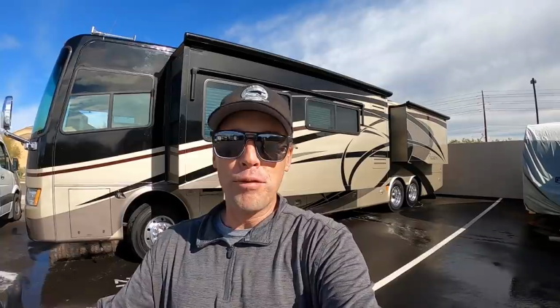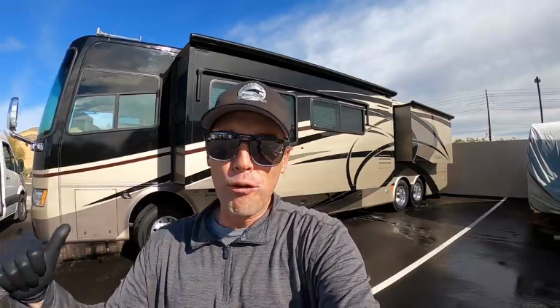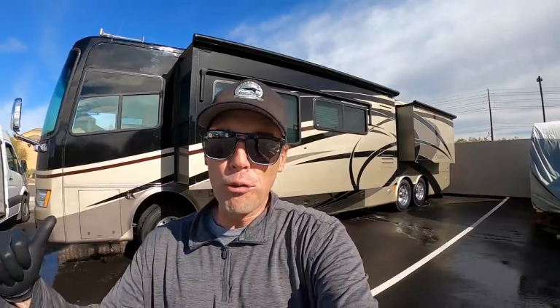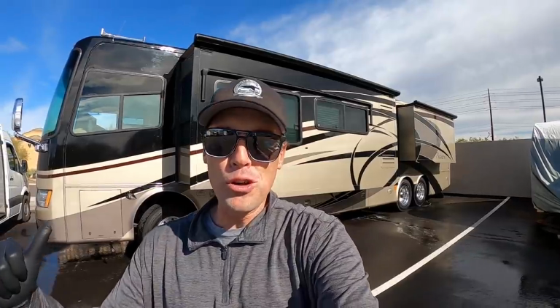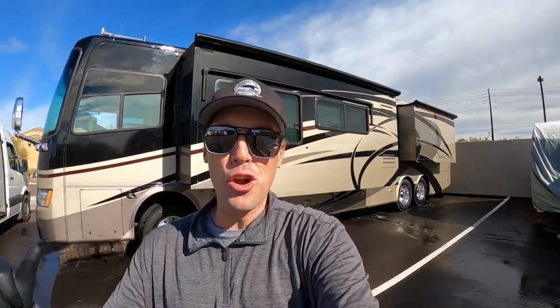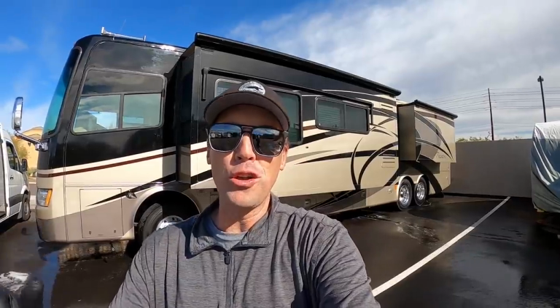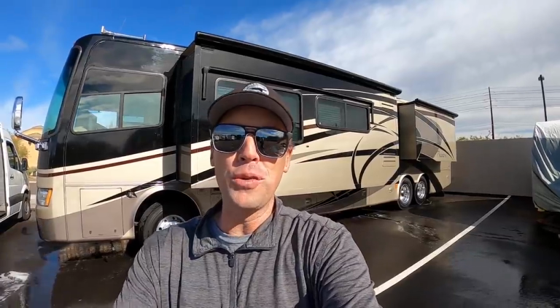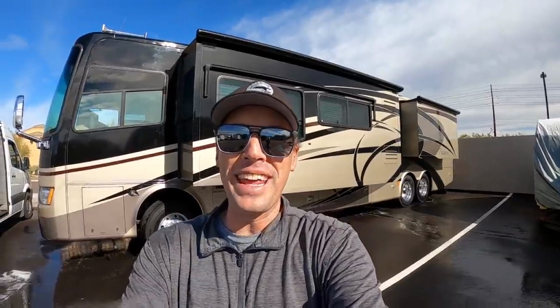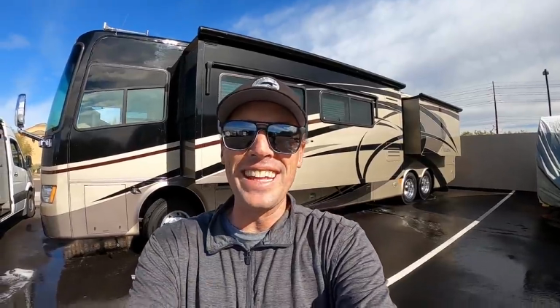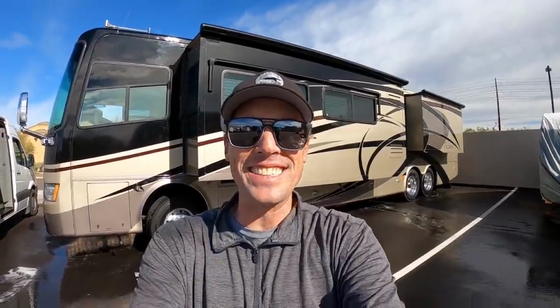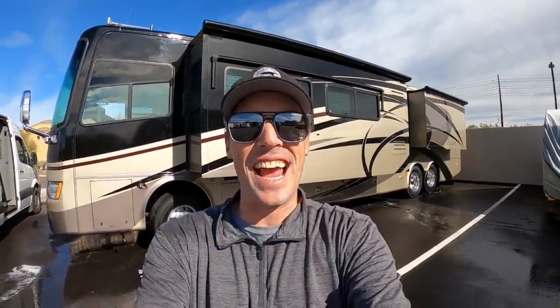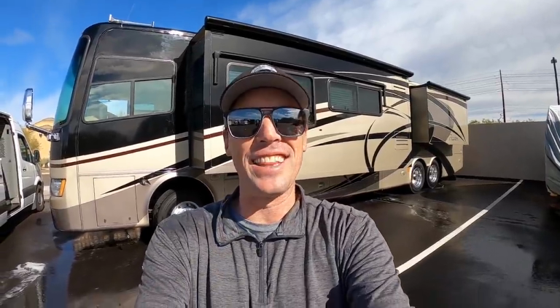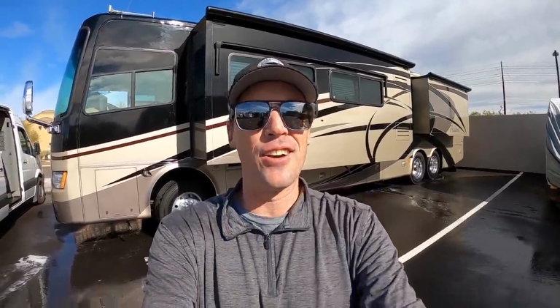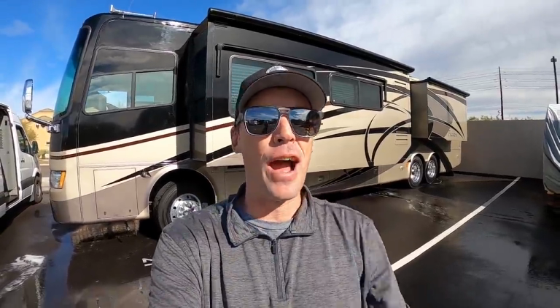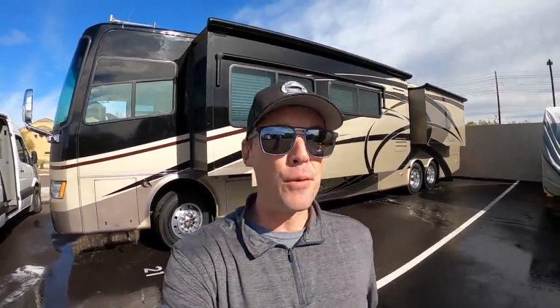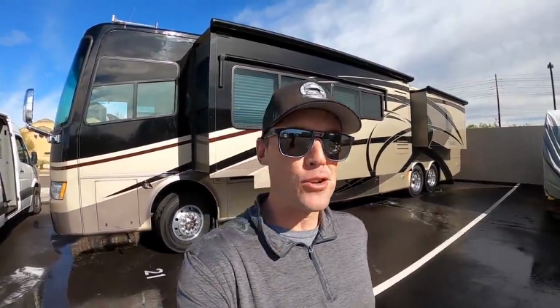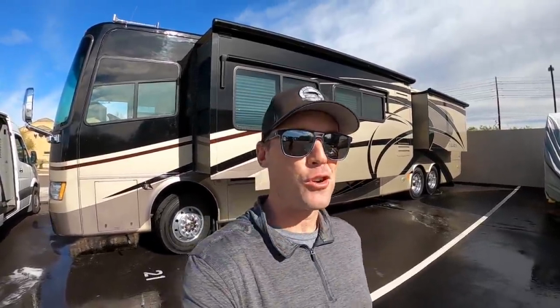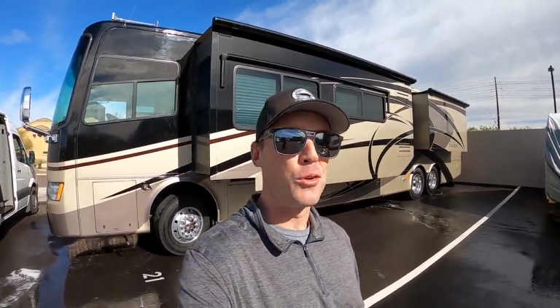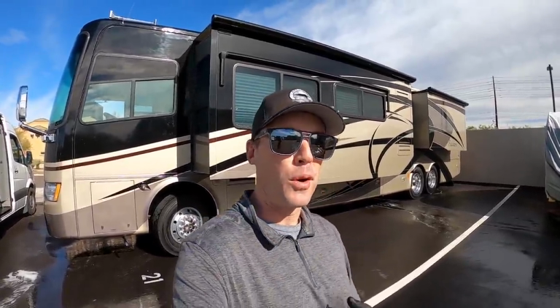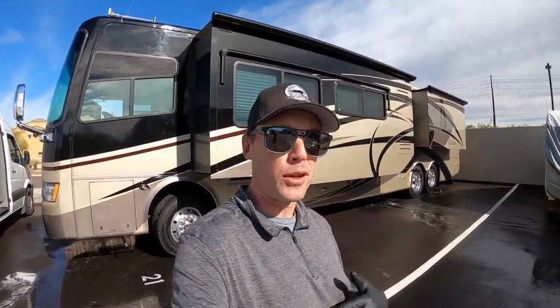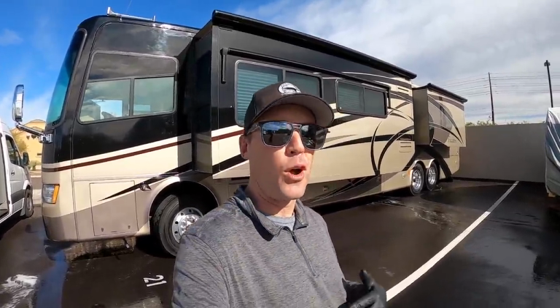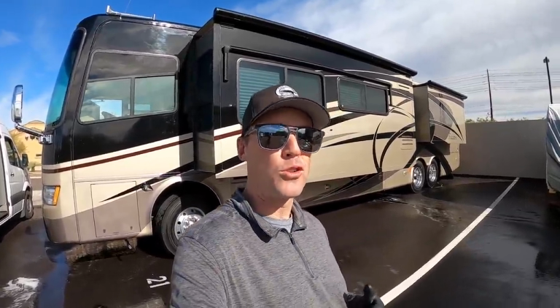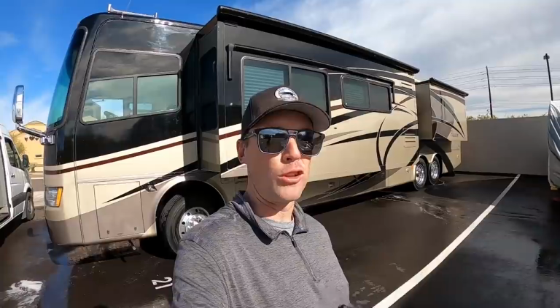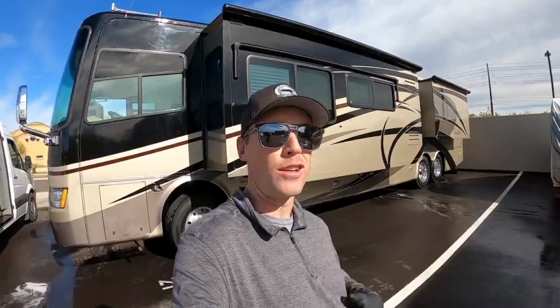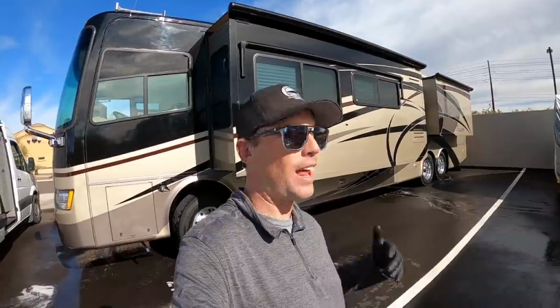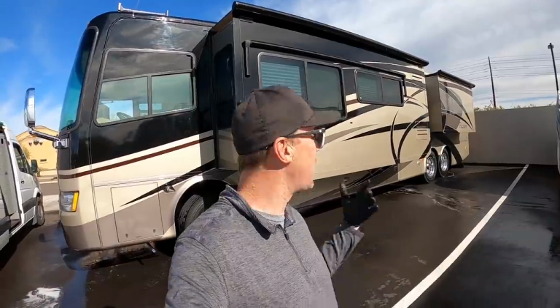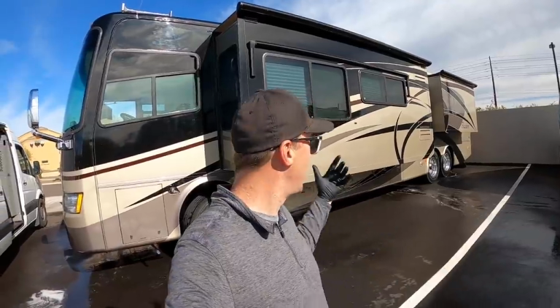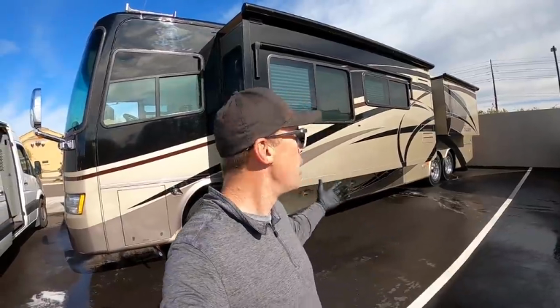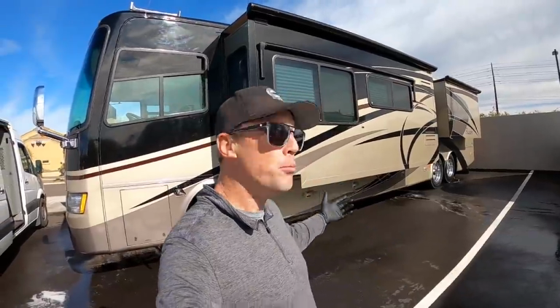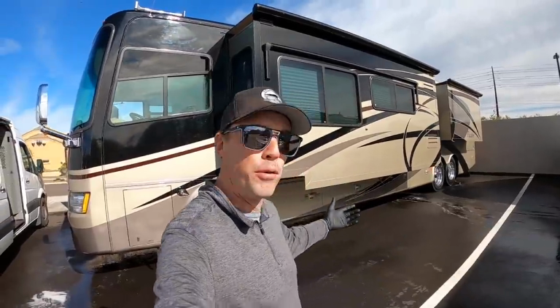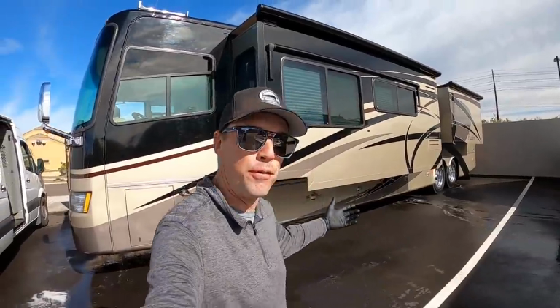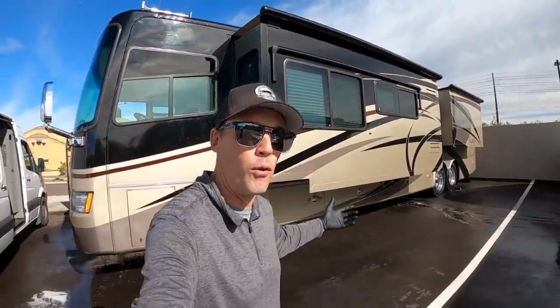Before we show you the inside, though, I want to show you what the coach looked like before.